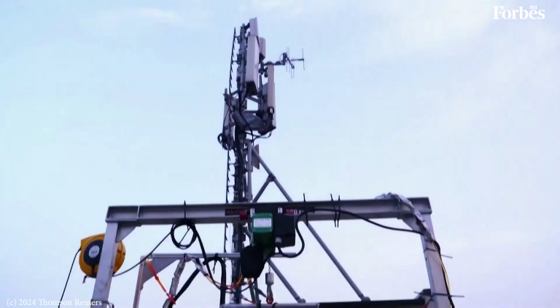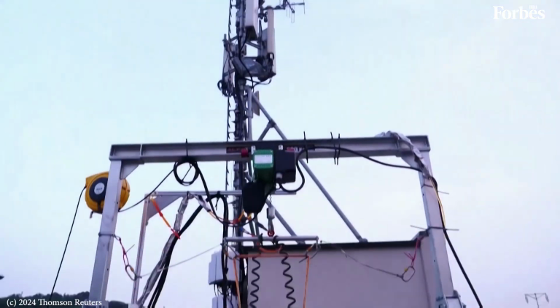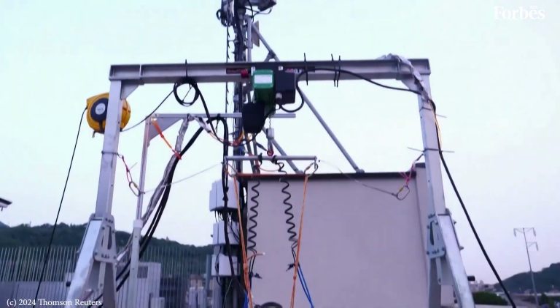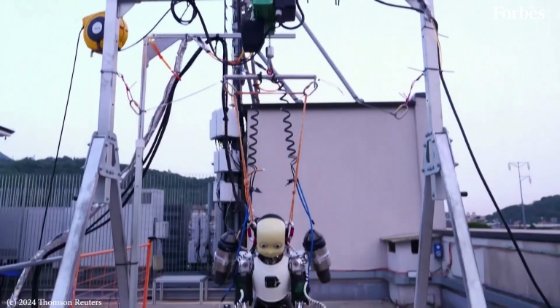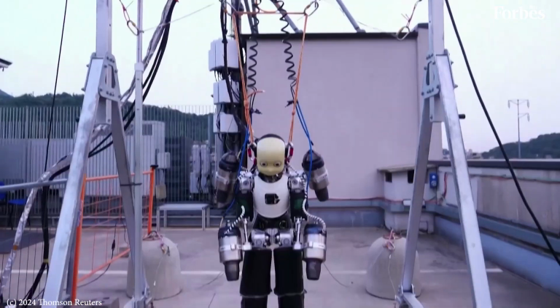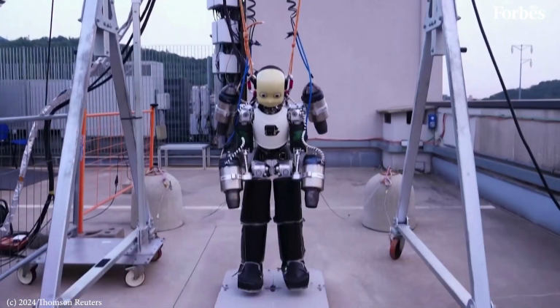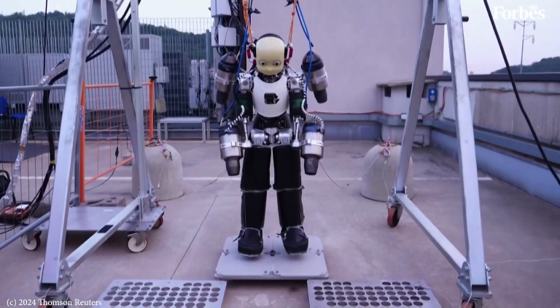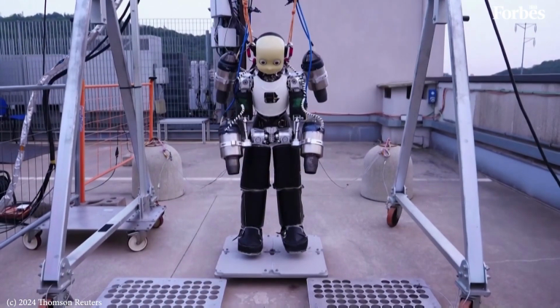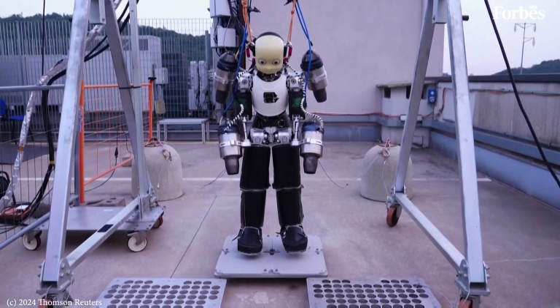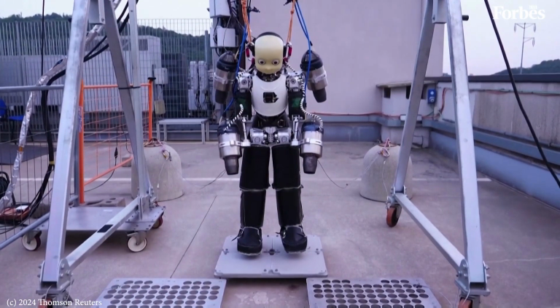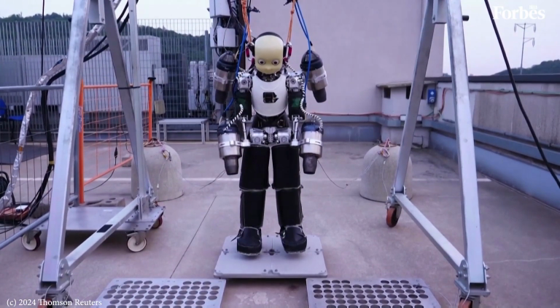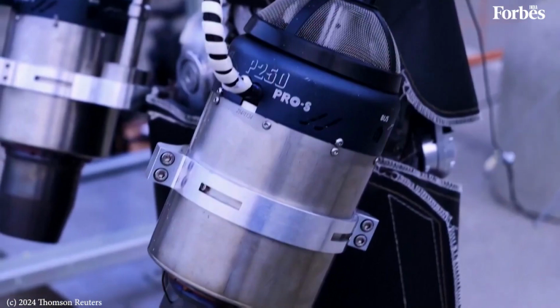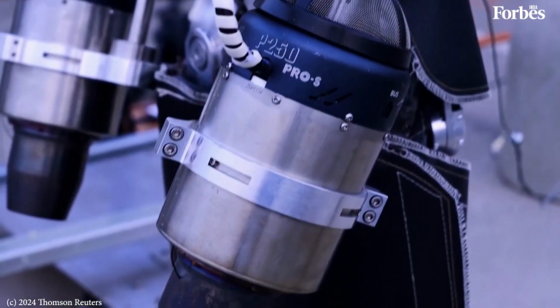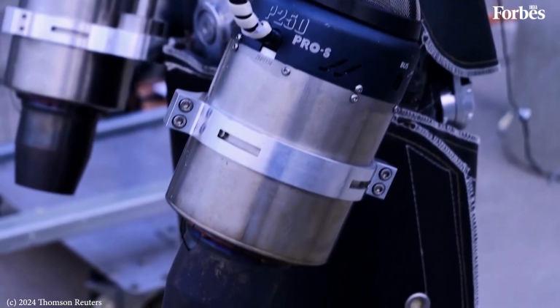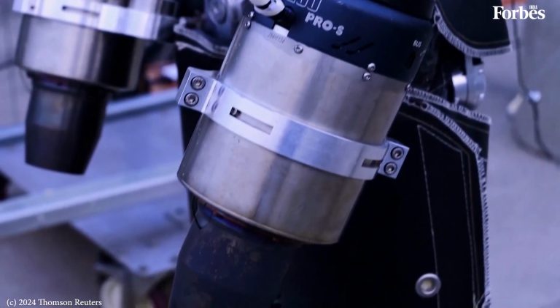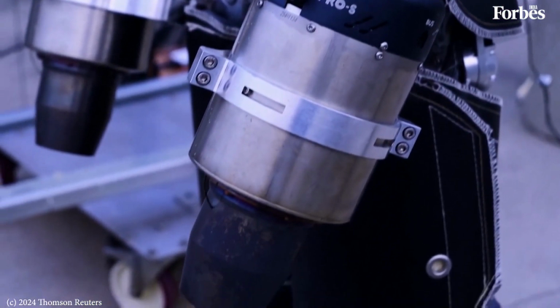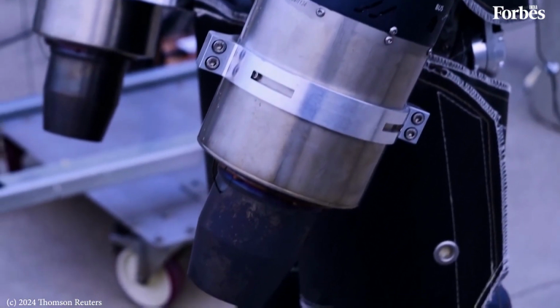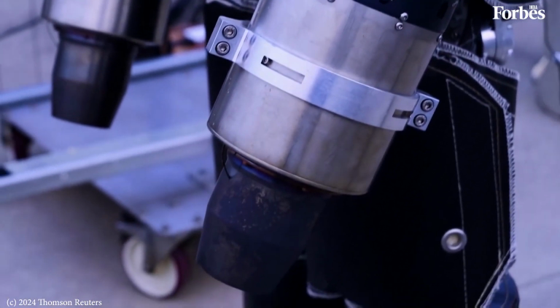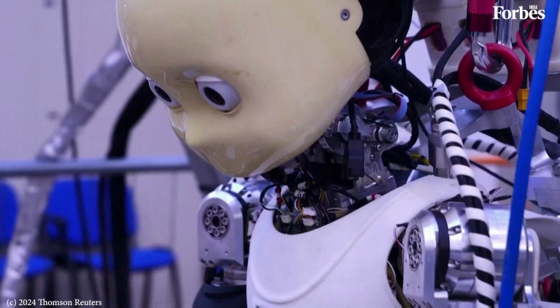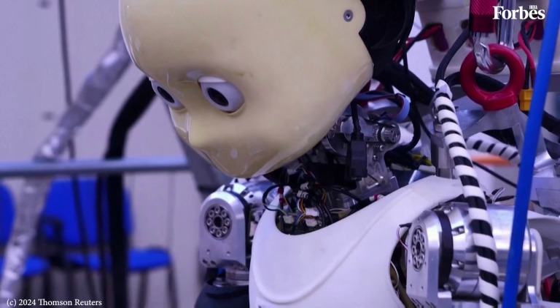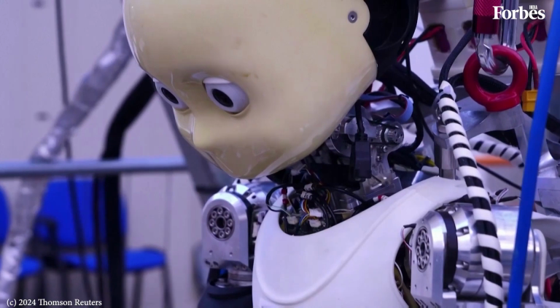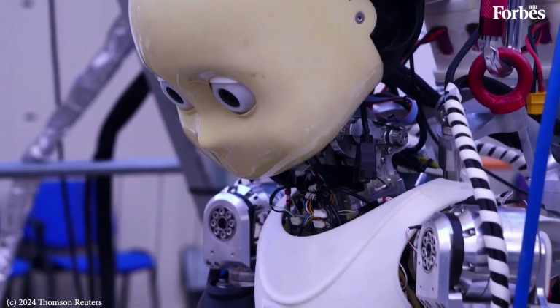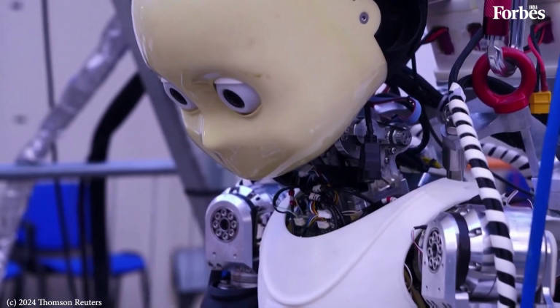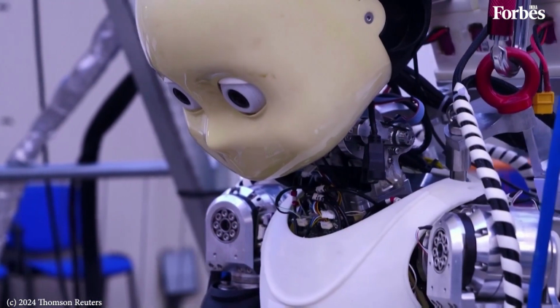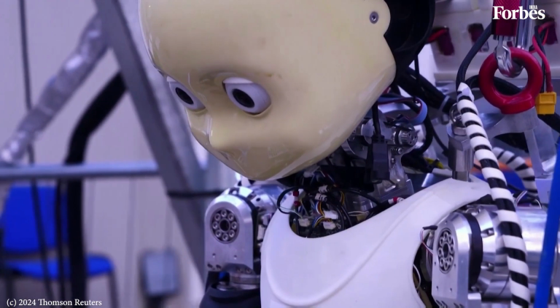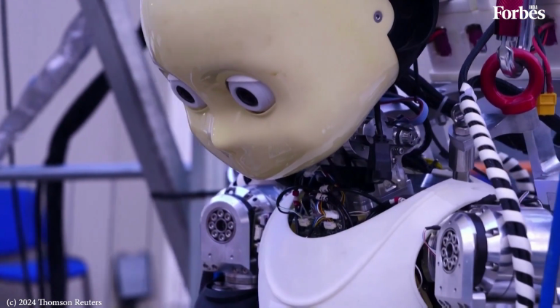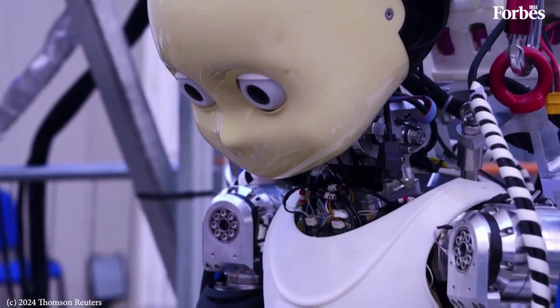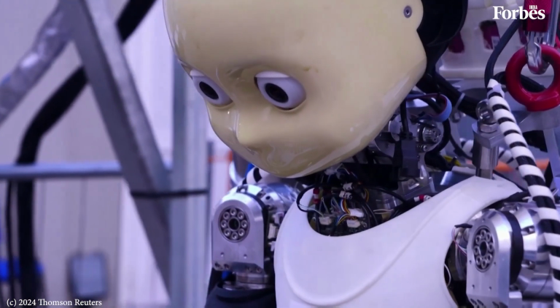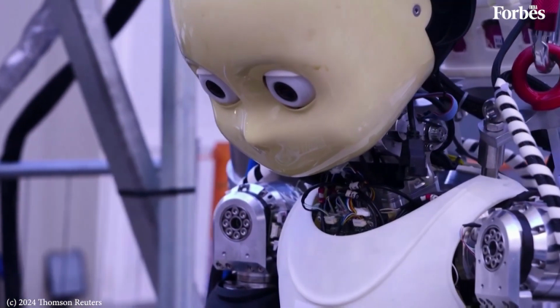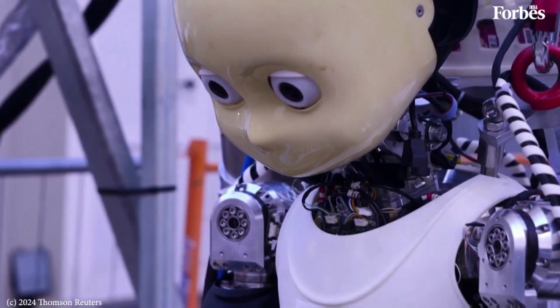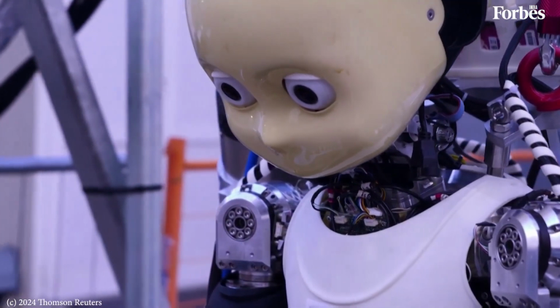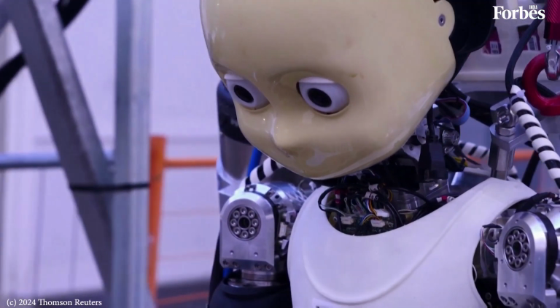To get it airborne, they've installed a jet turbine on each arm and one on each shoulder, and renamed it Iron Cub.